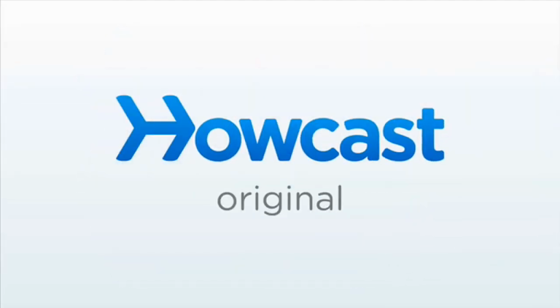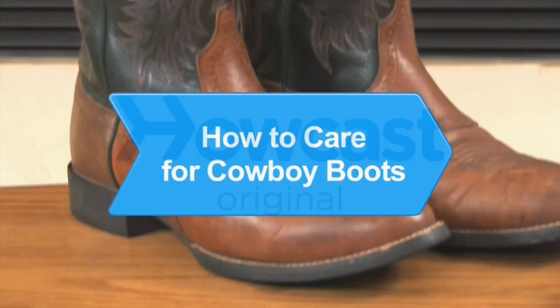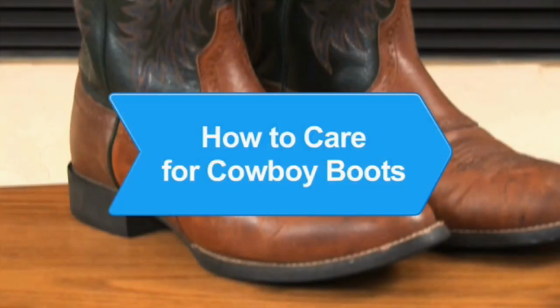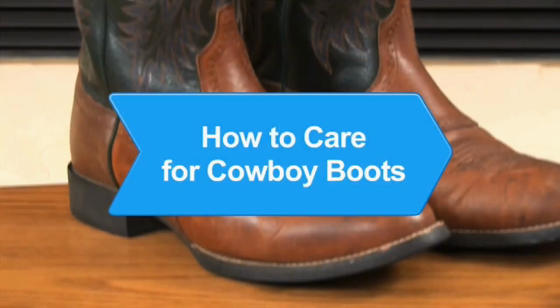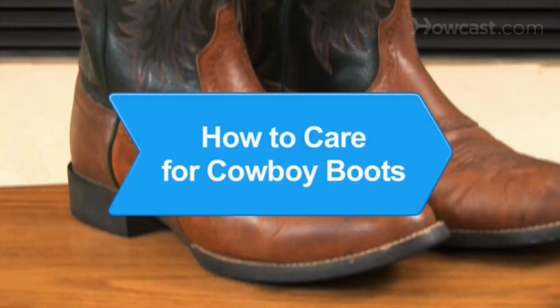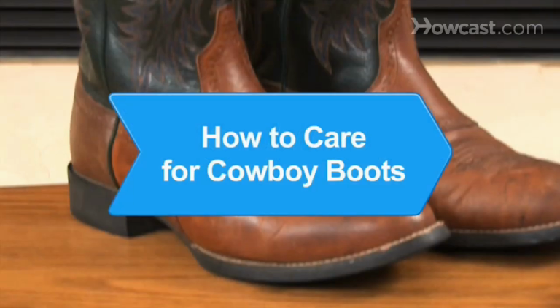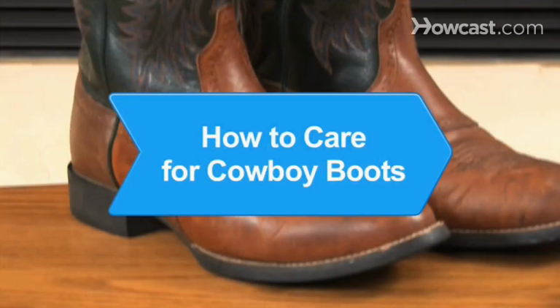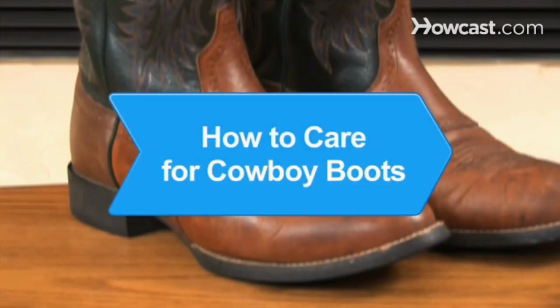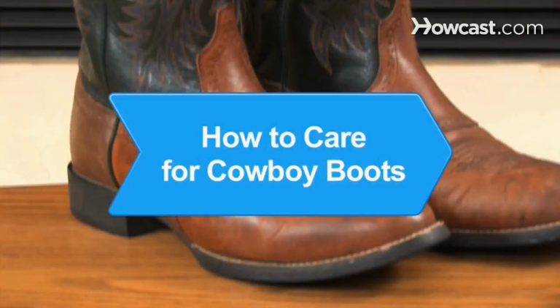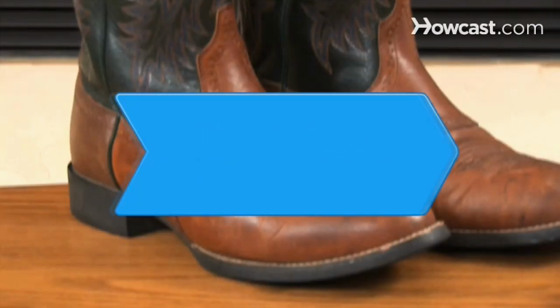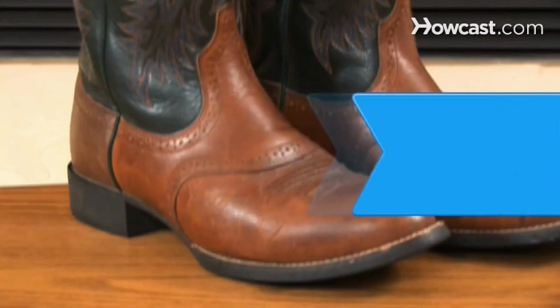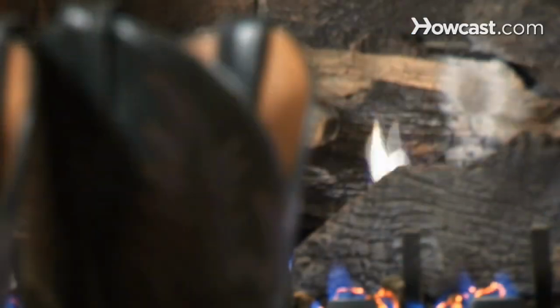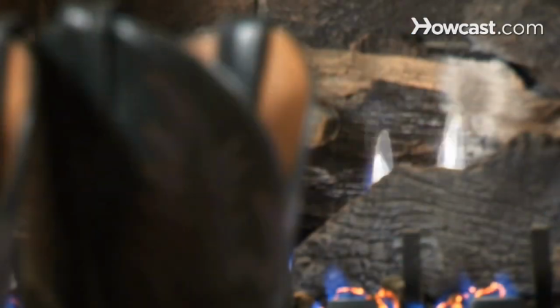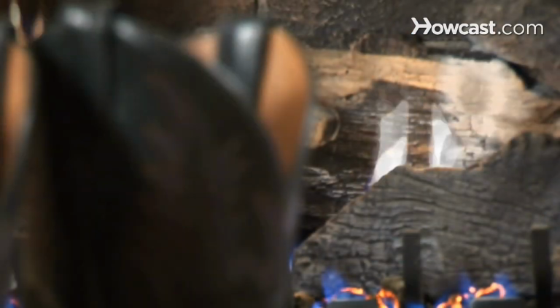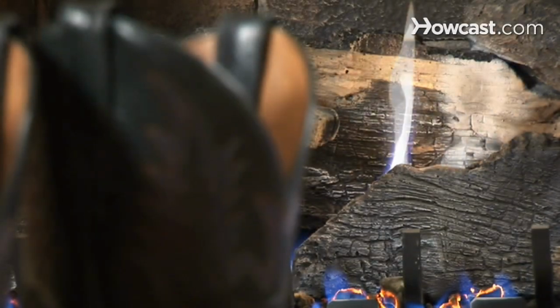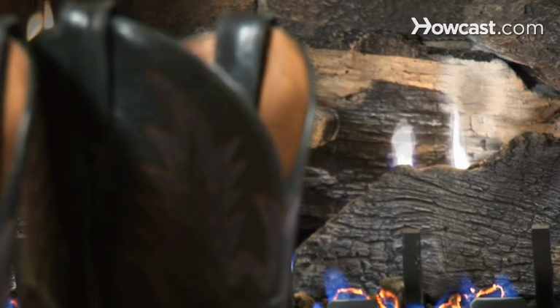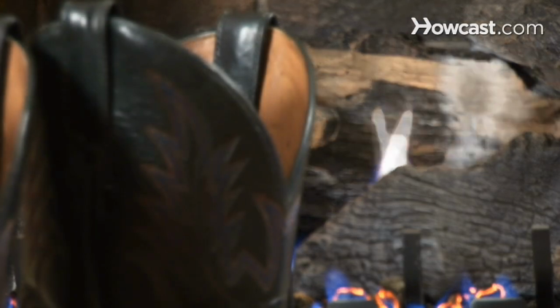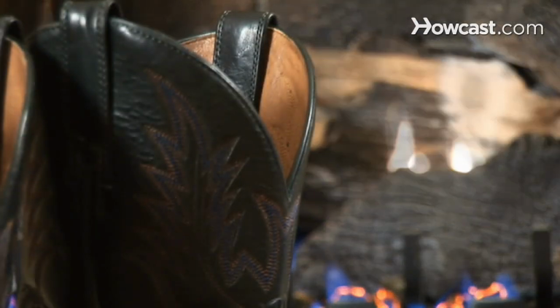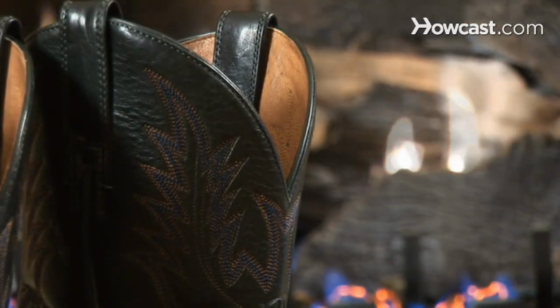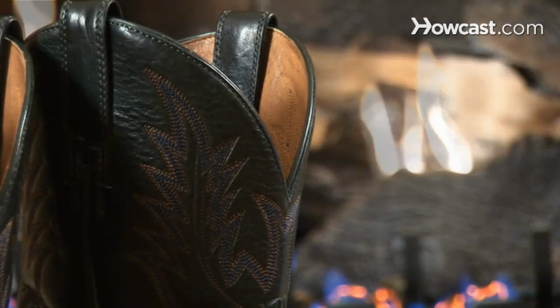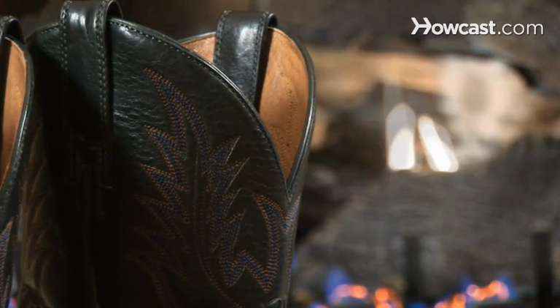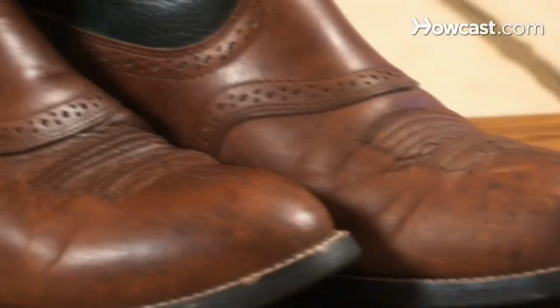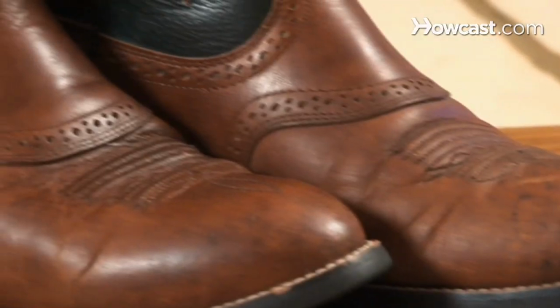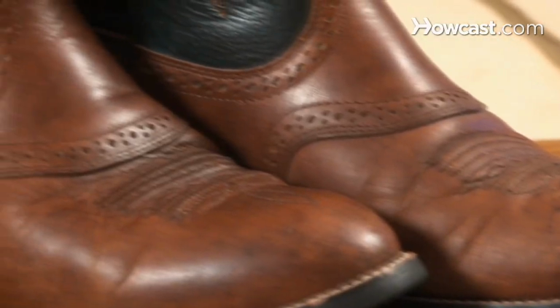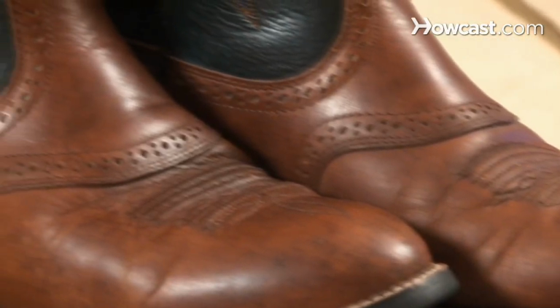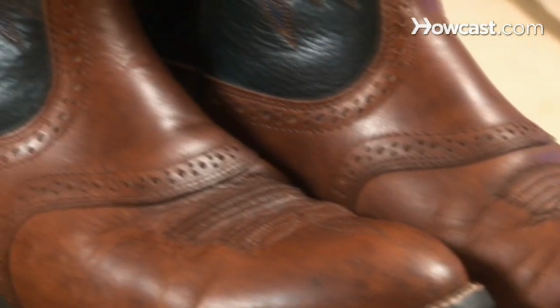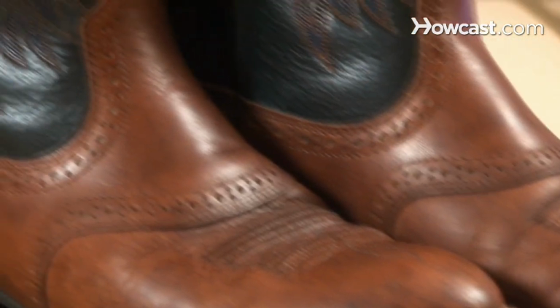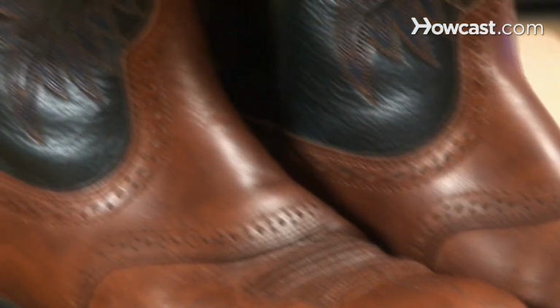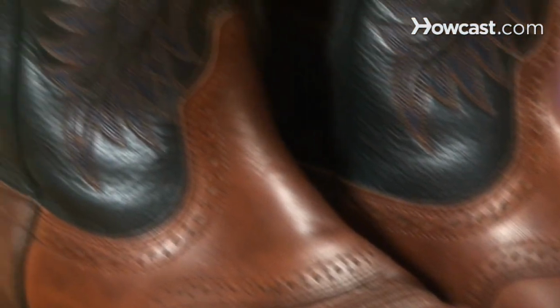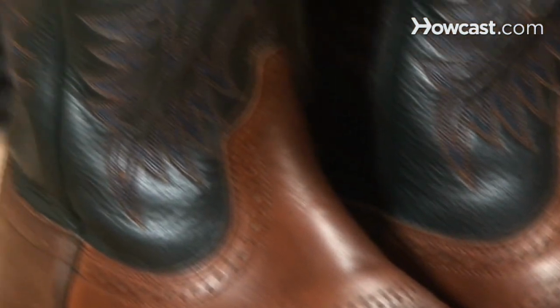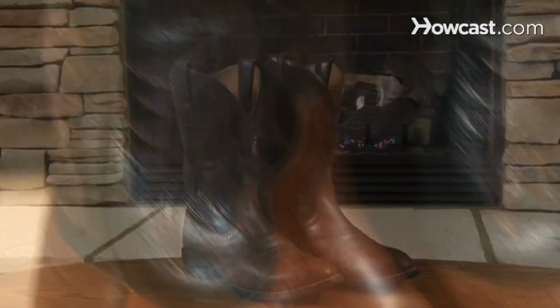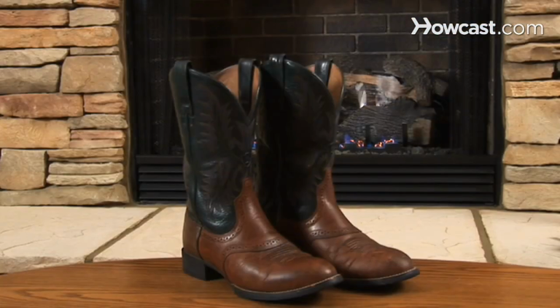How to Care for Cowboy Boots. Extend the life of your cowboy boots by keeping them clean, conditioned, polished, and protected.